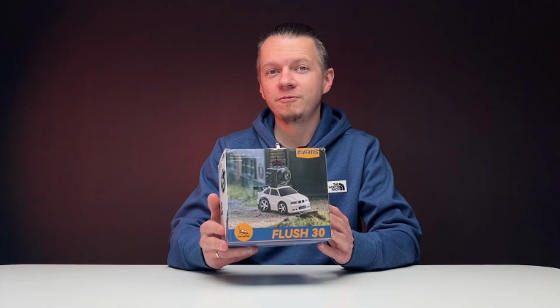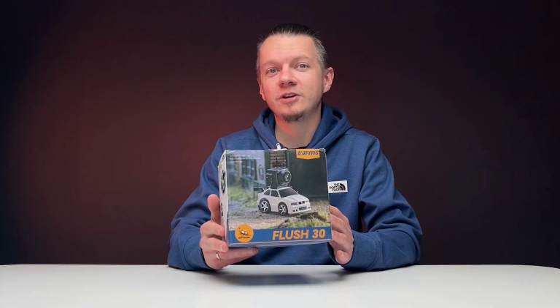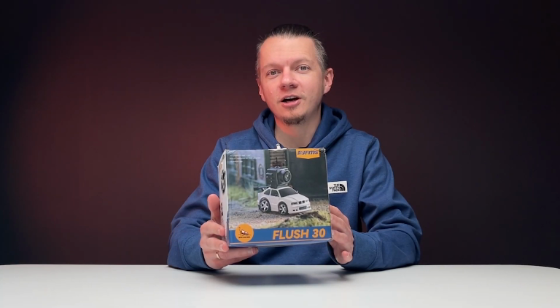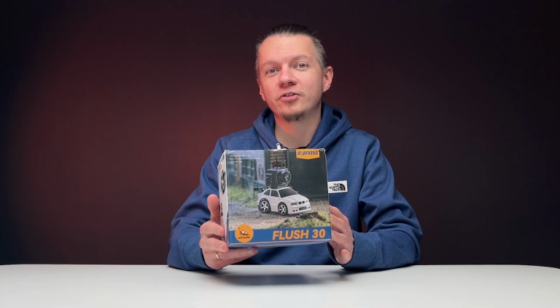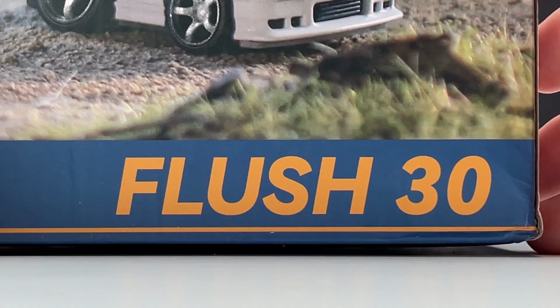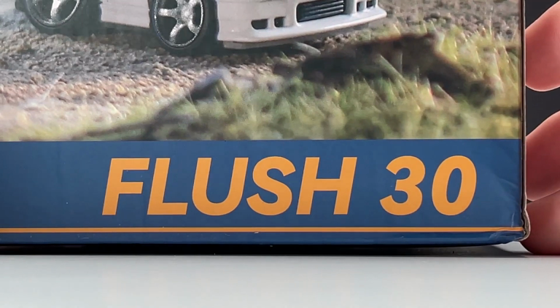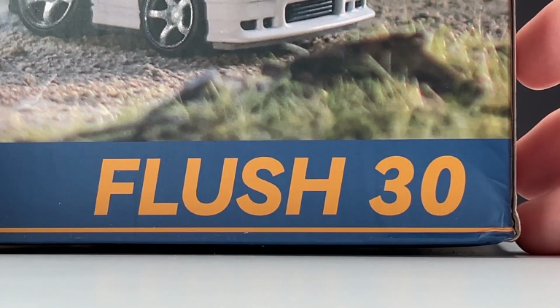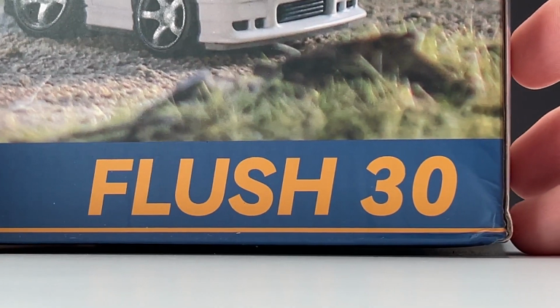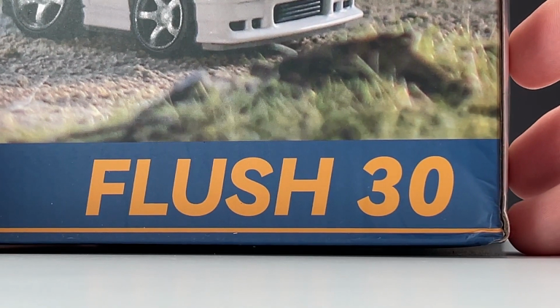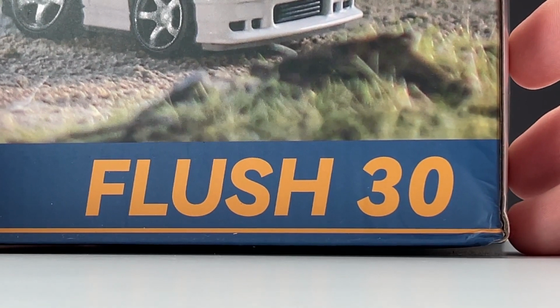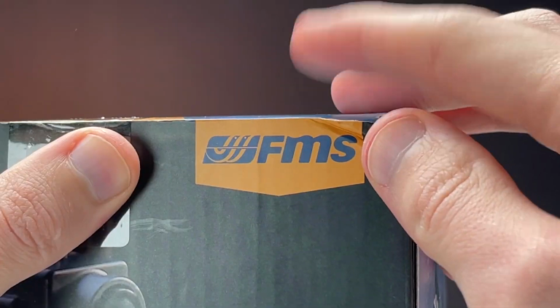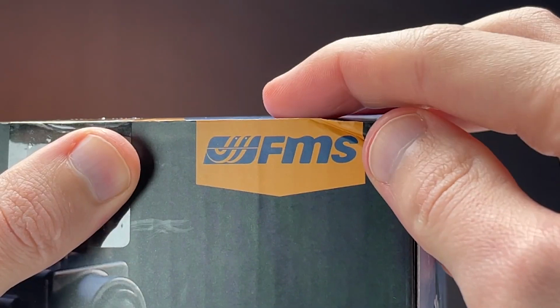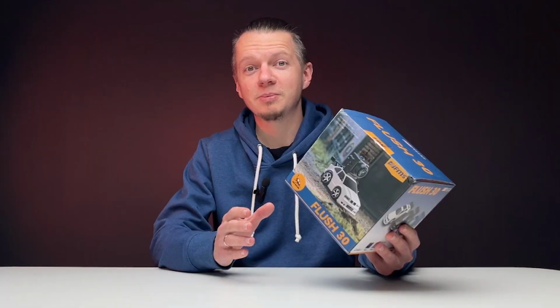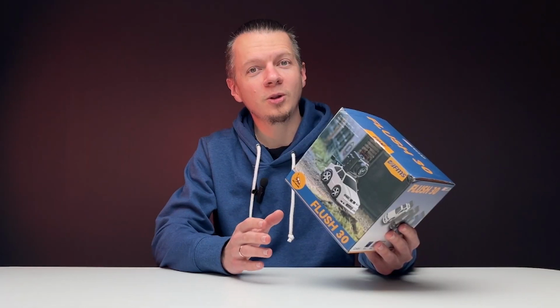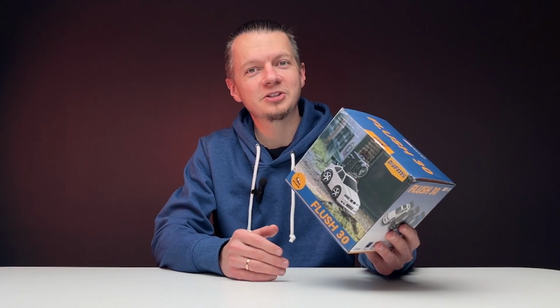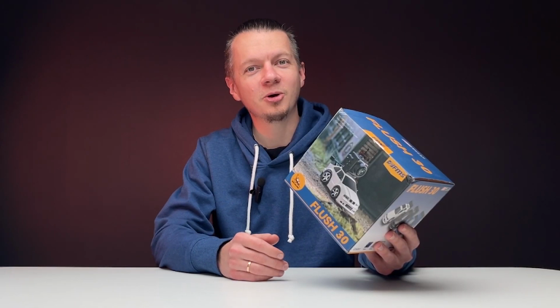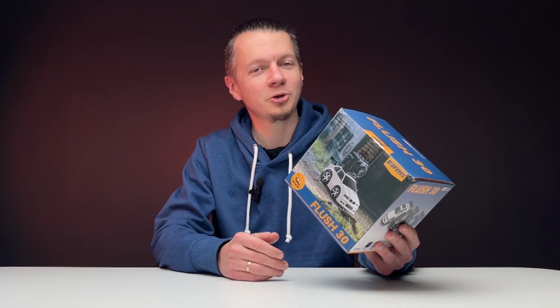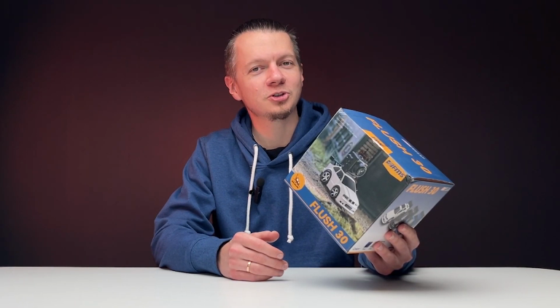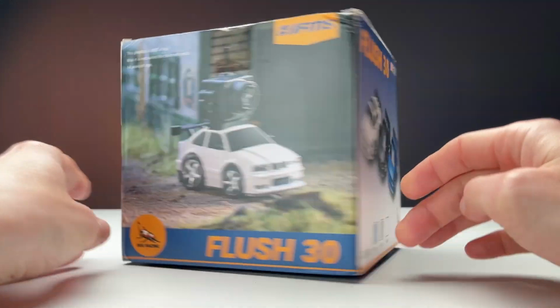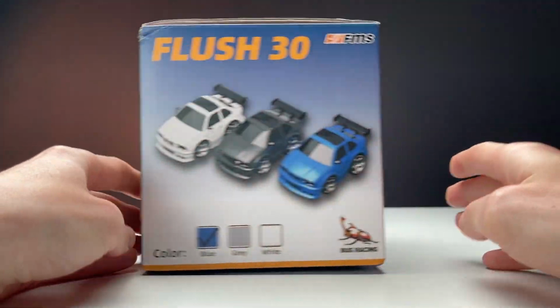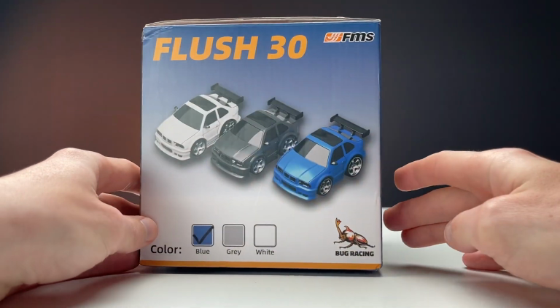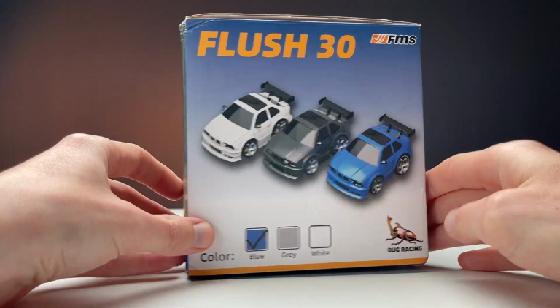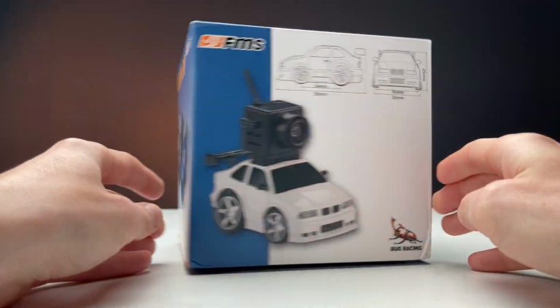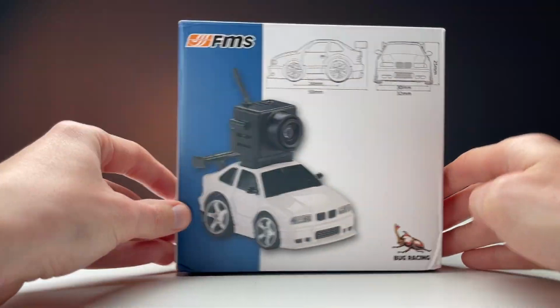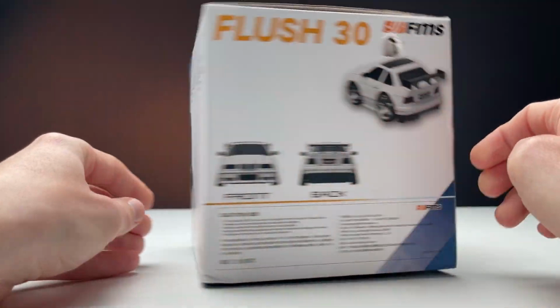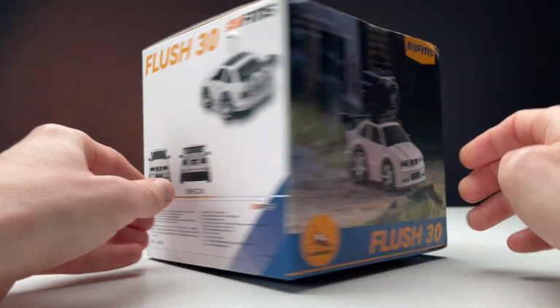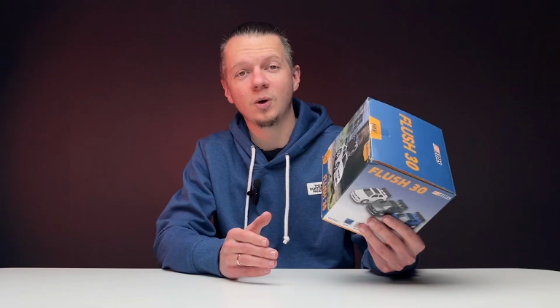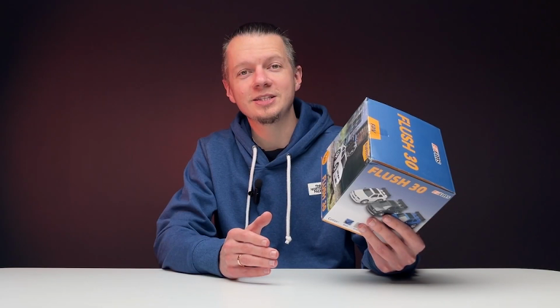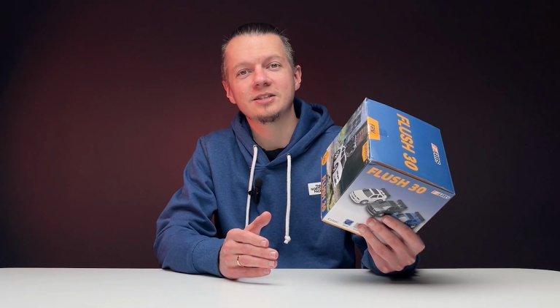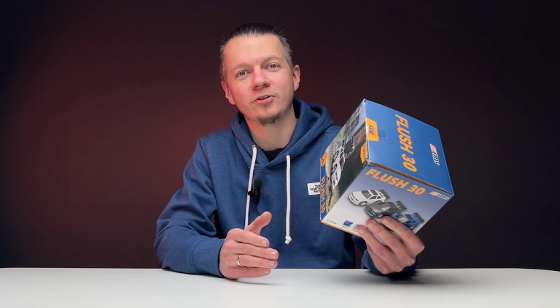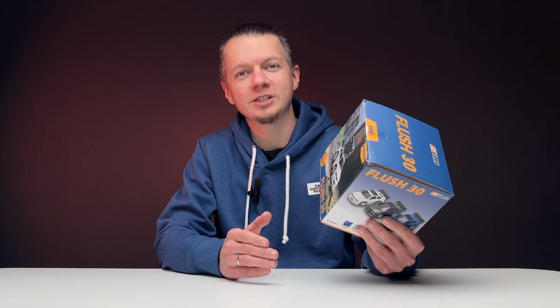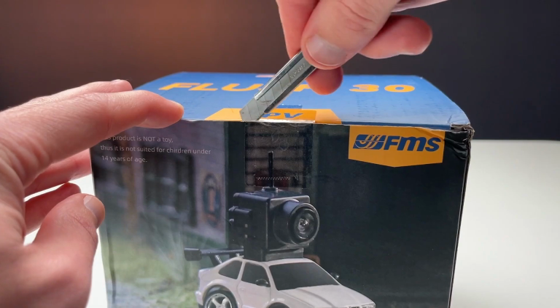FPV car — the FMS model. This is the smallest remote control car in my collection, at 1:64 scale.